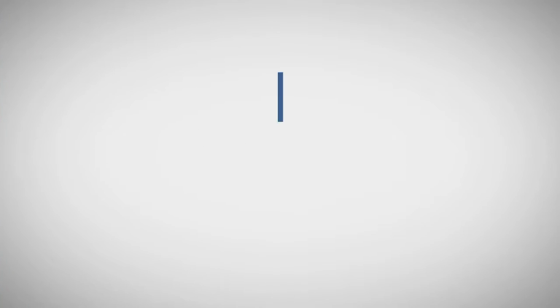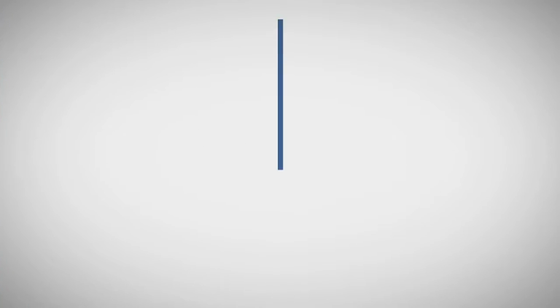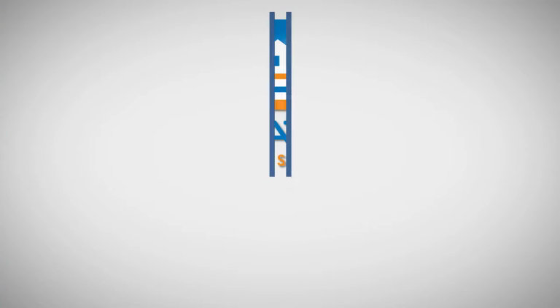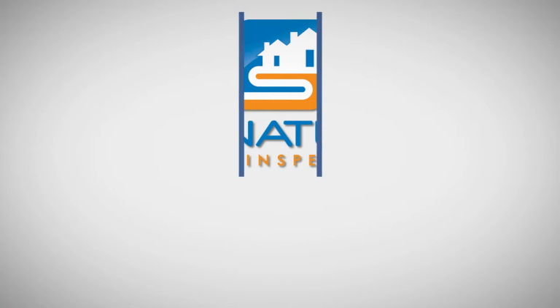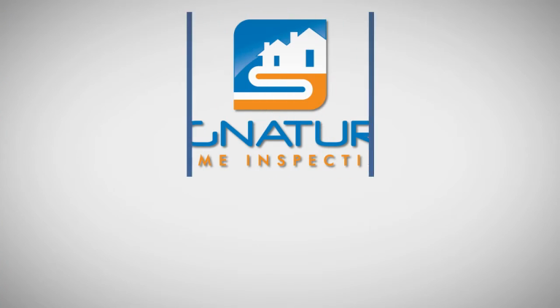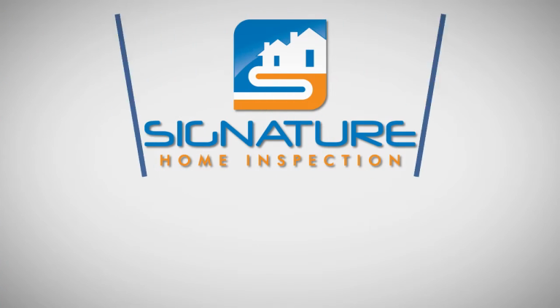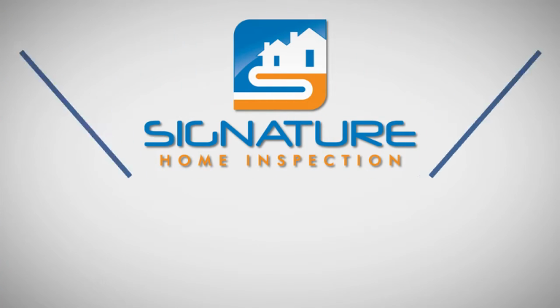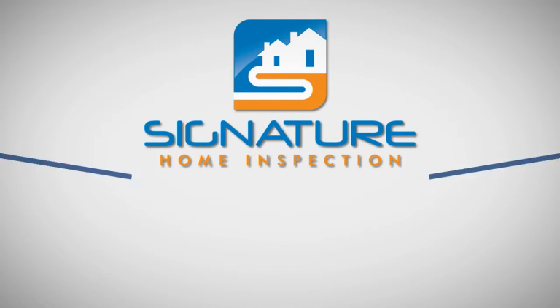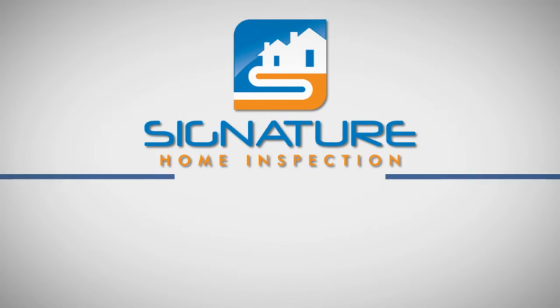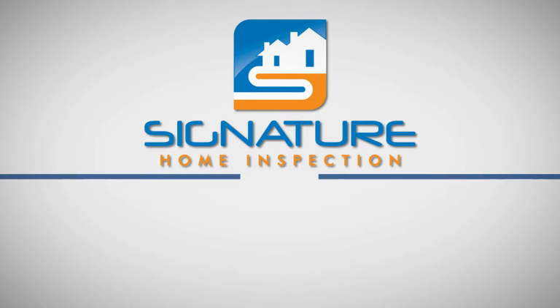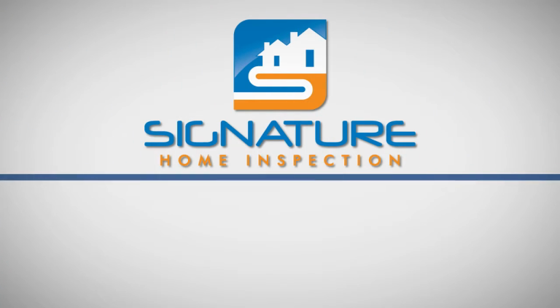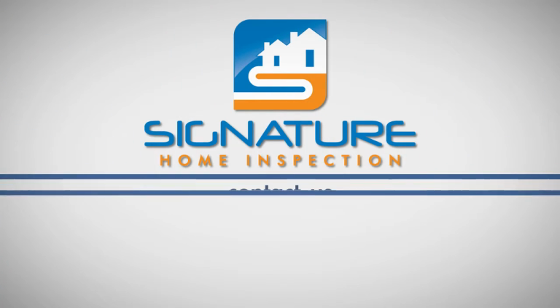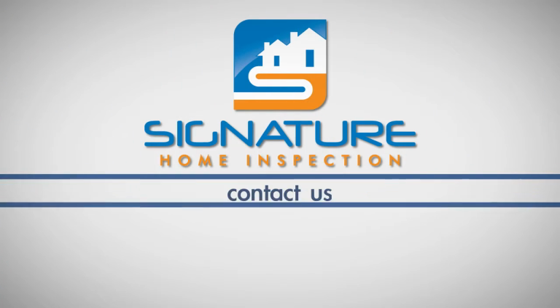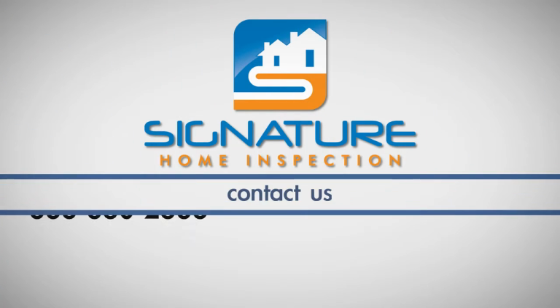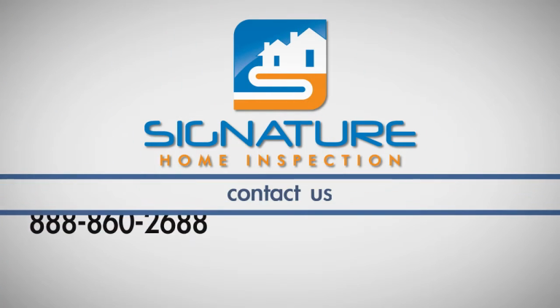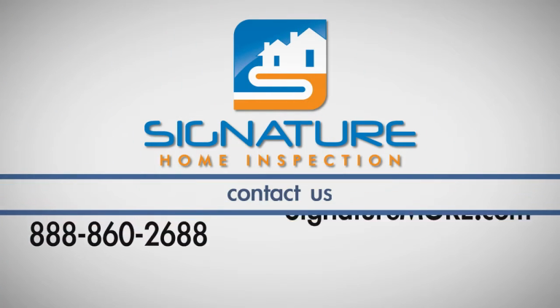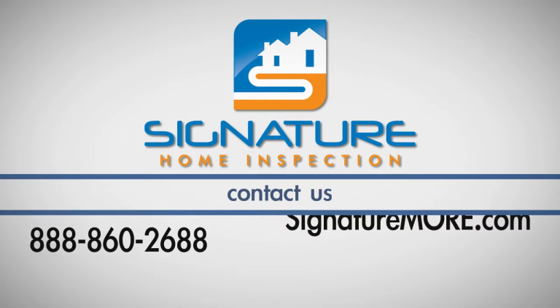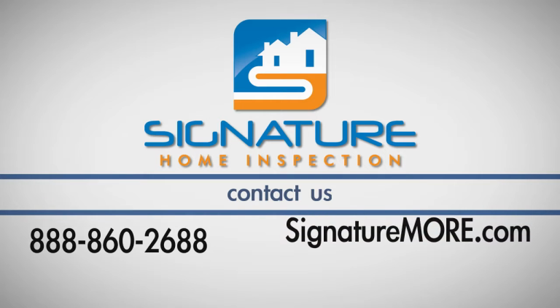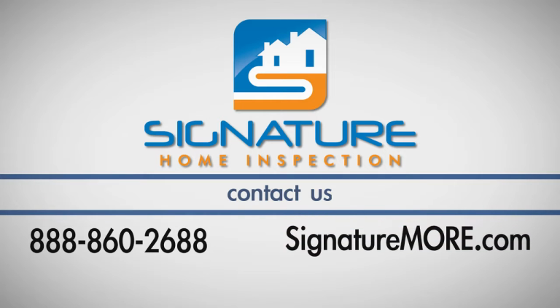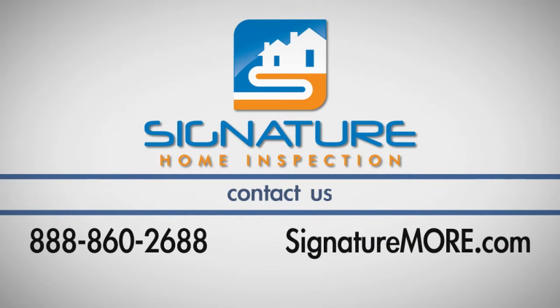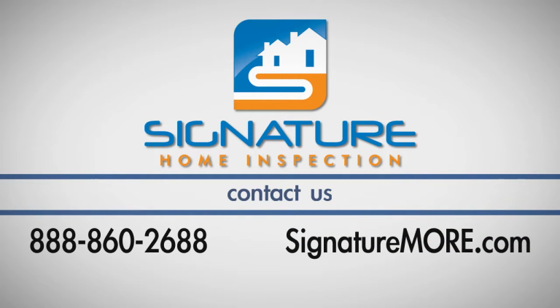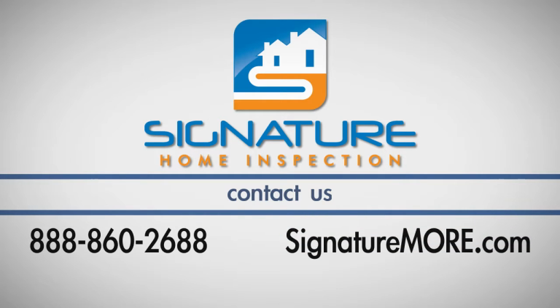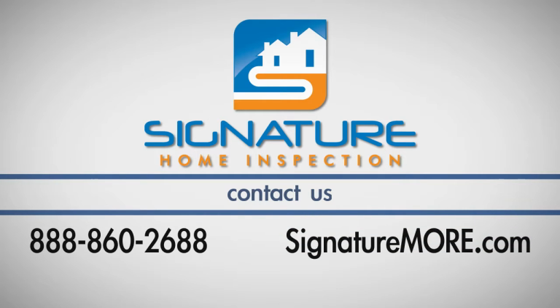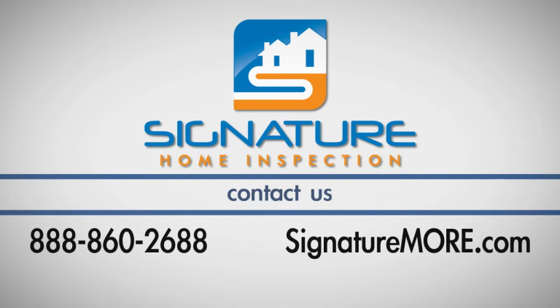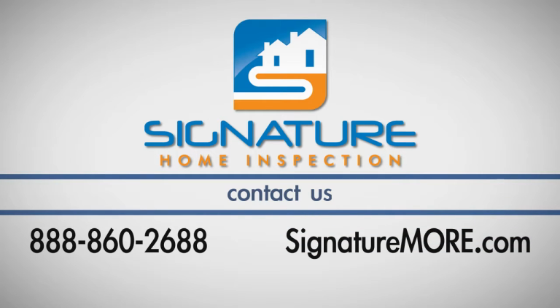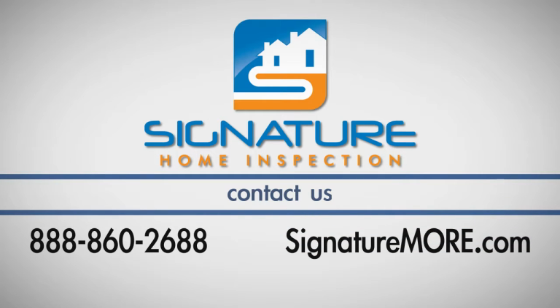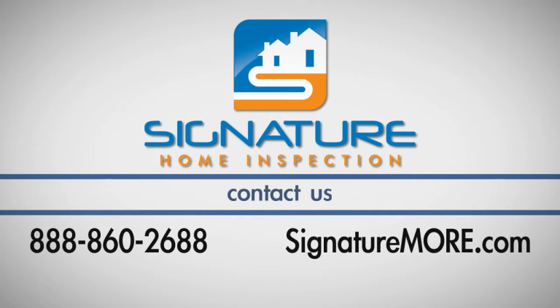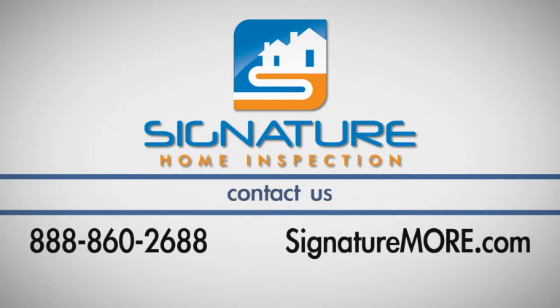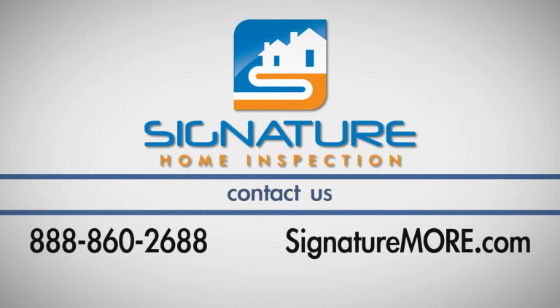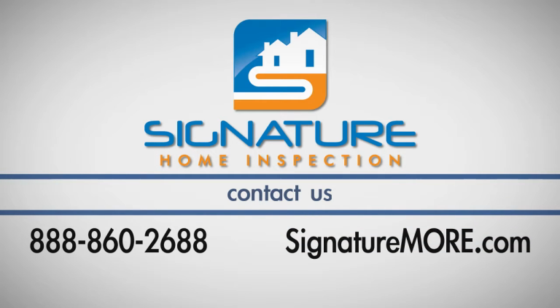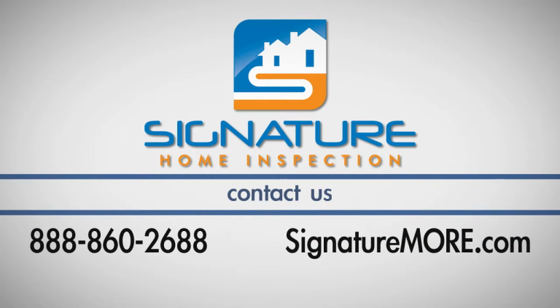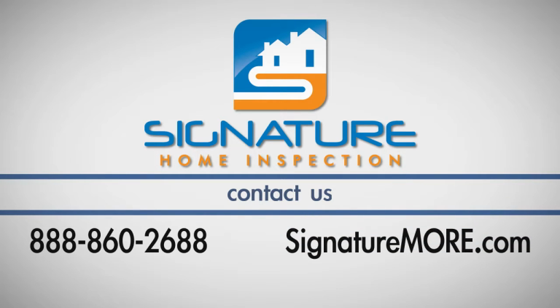To view more home maintenance videos, visit our website at SignatureMore.com.